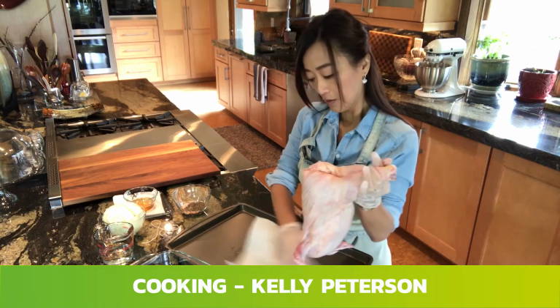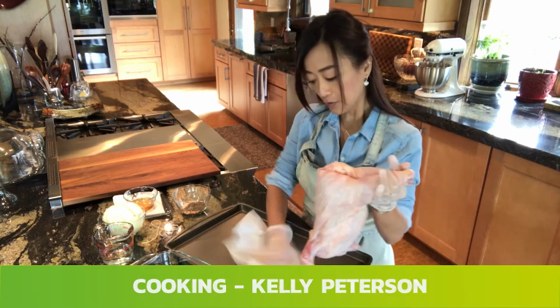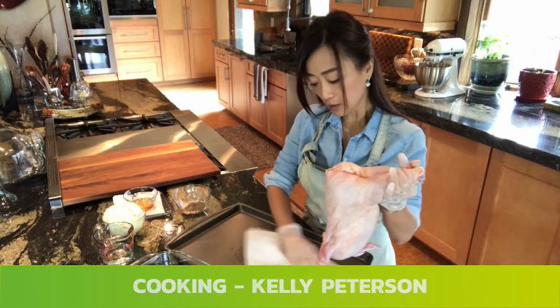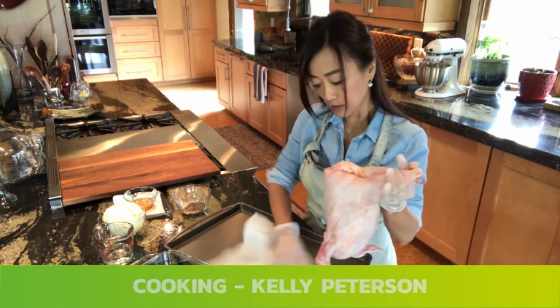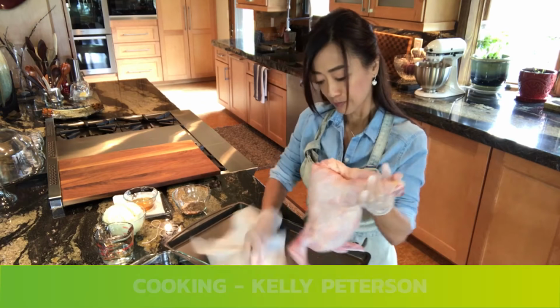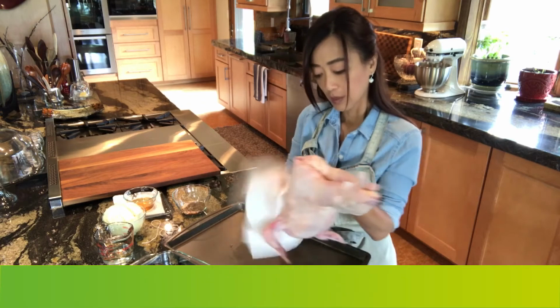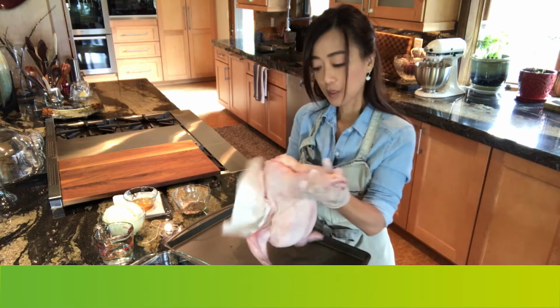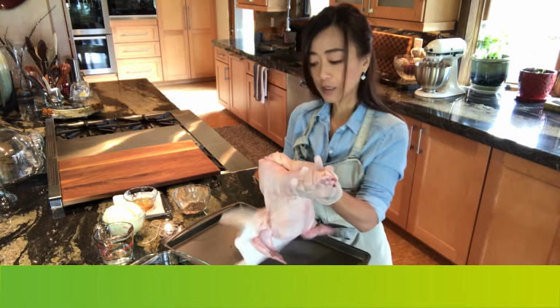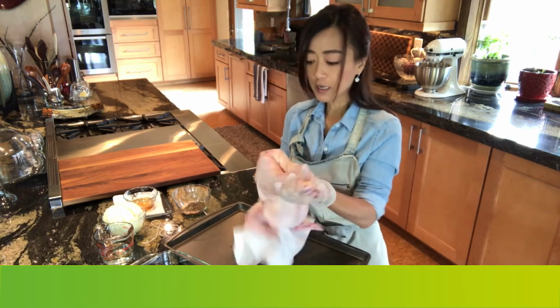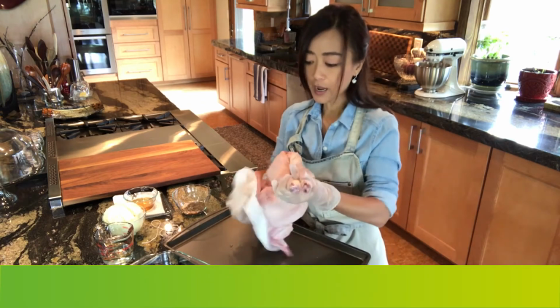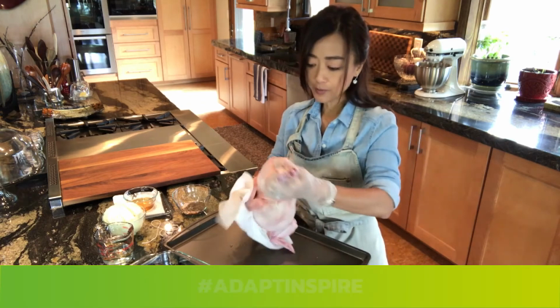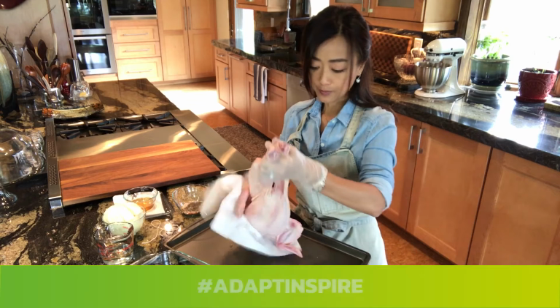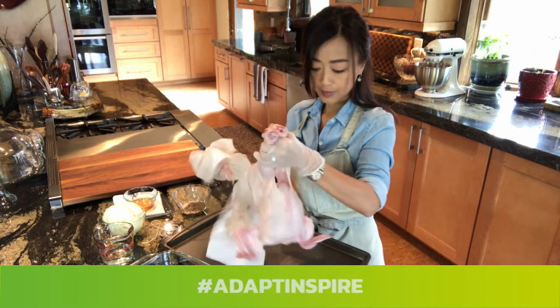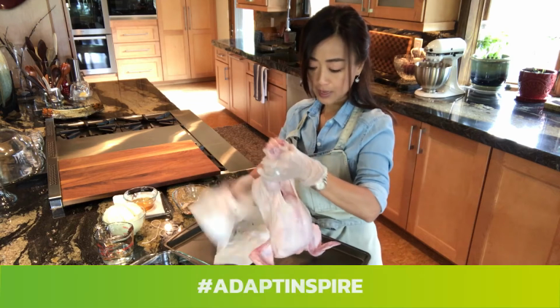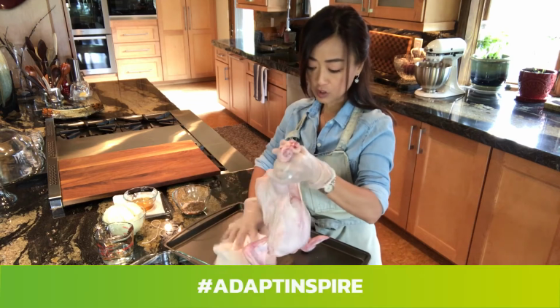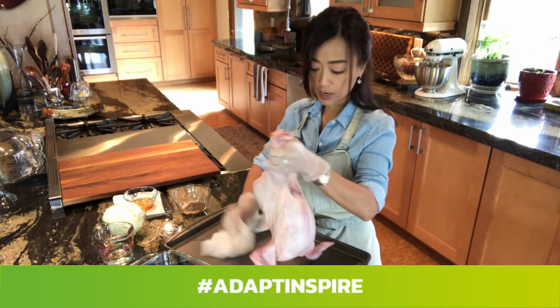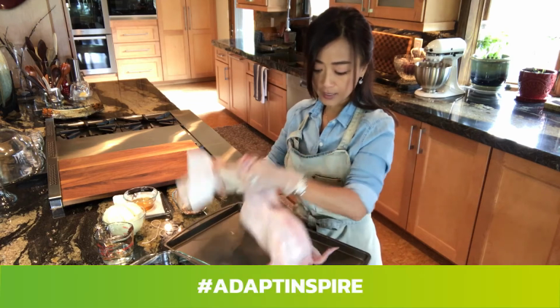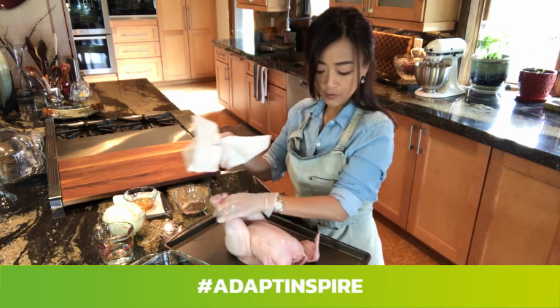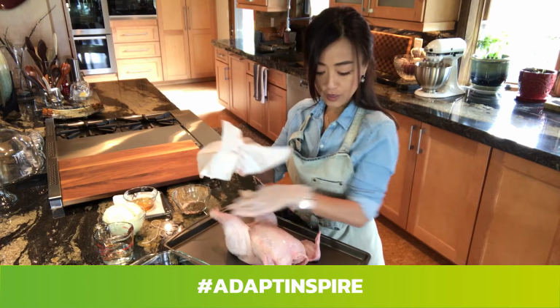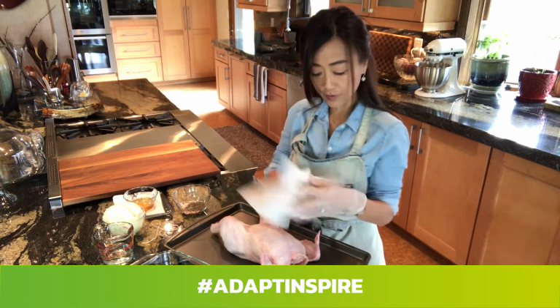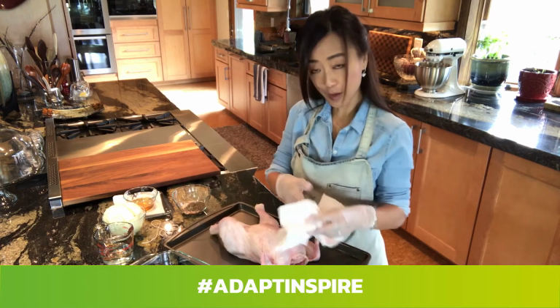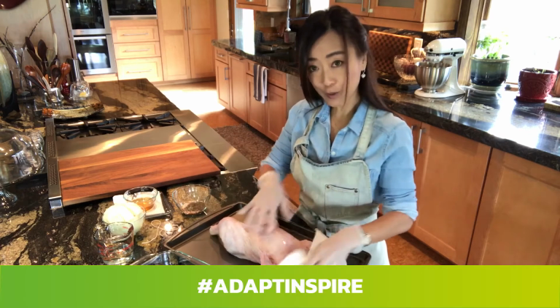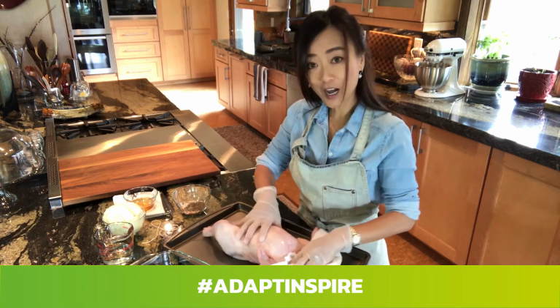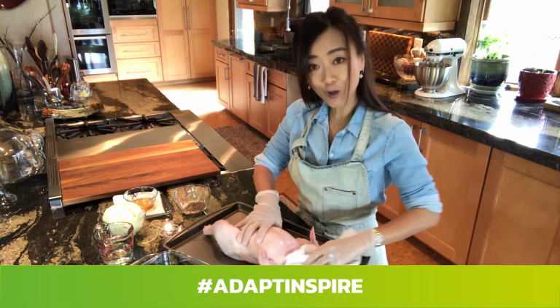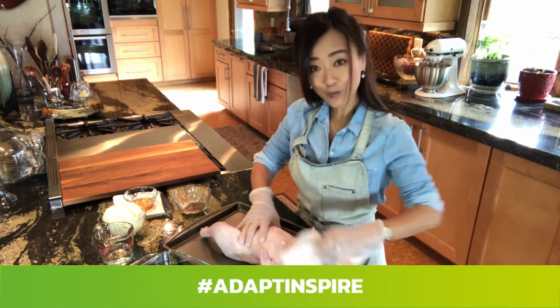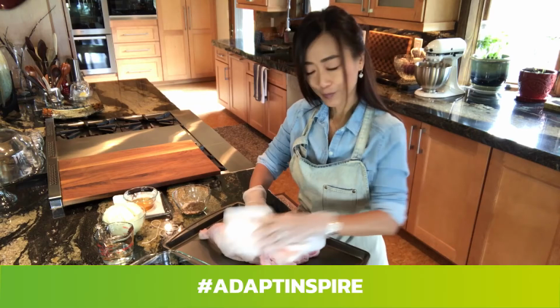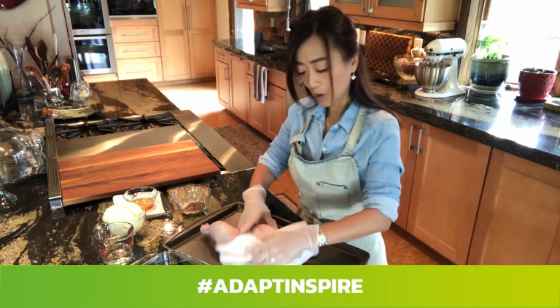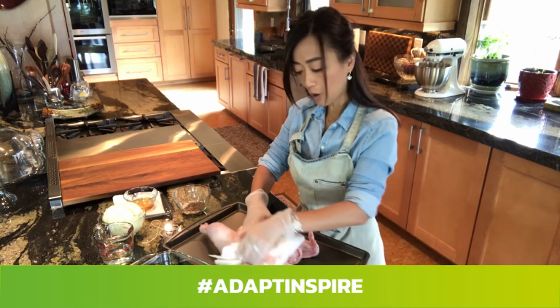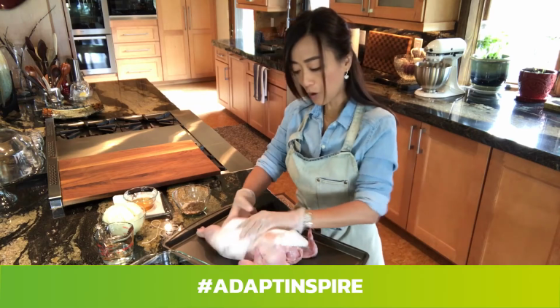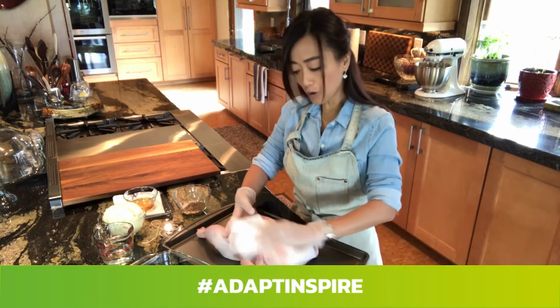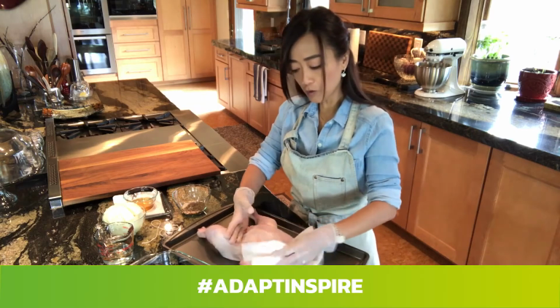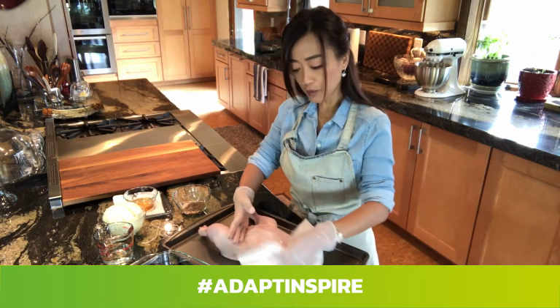First, we clean it up and dry it with the paper towel all over.